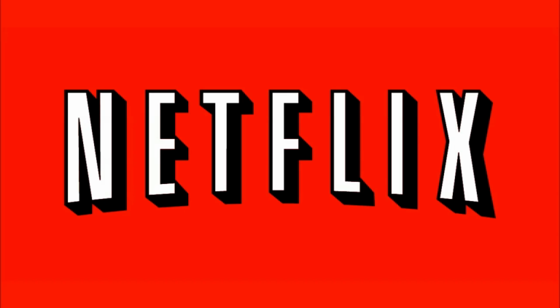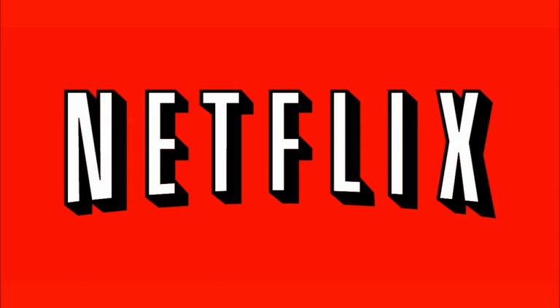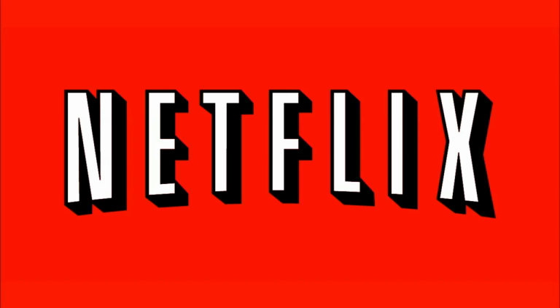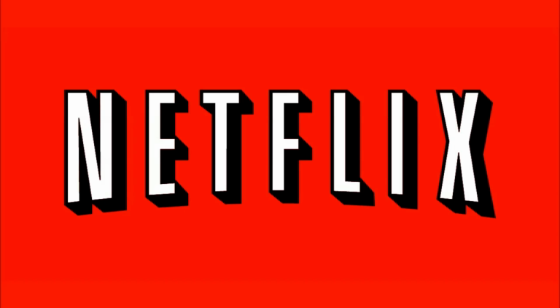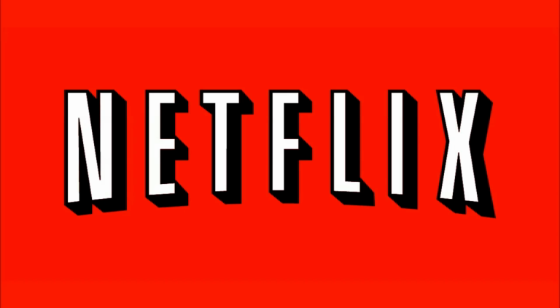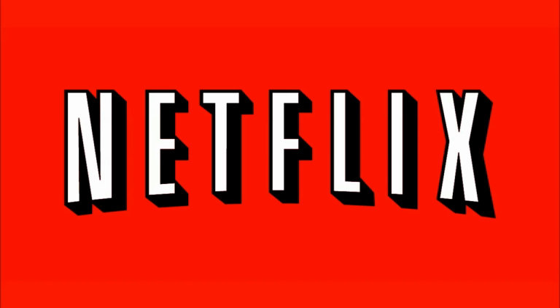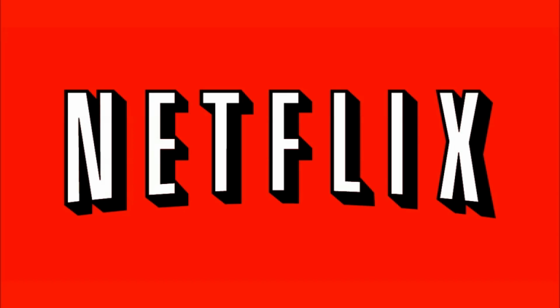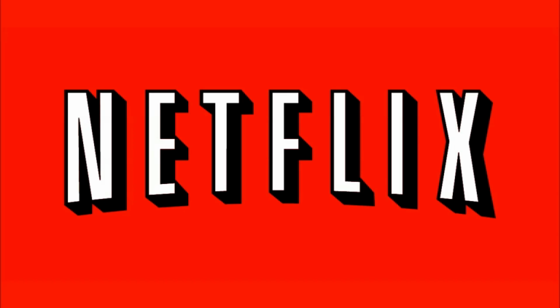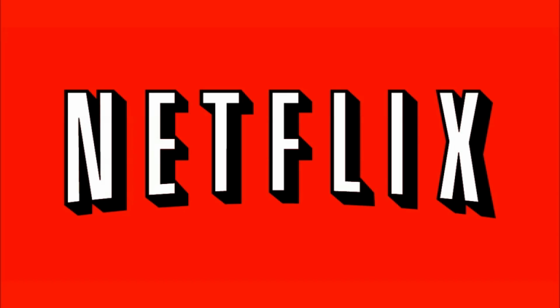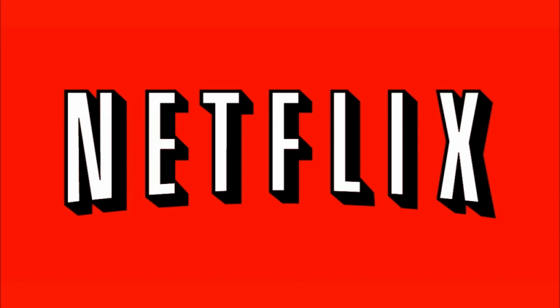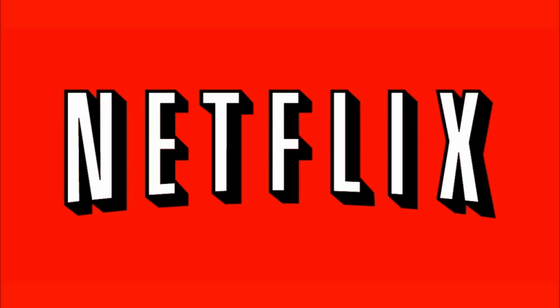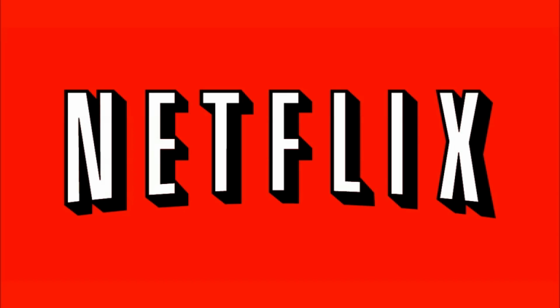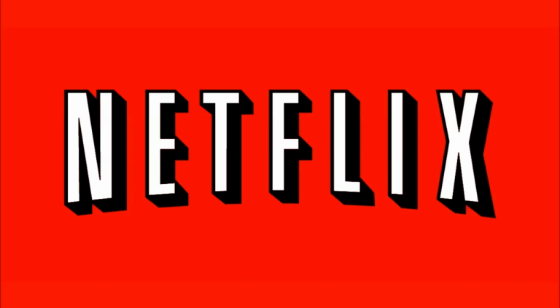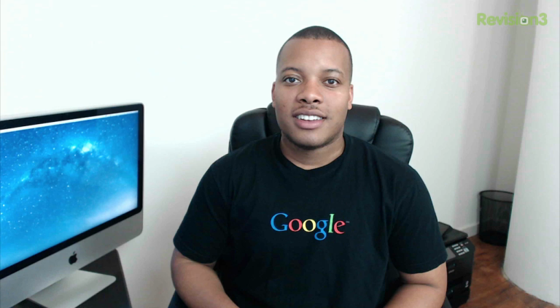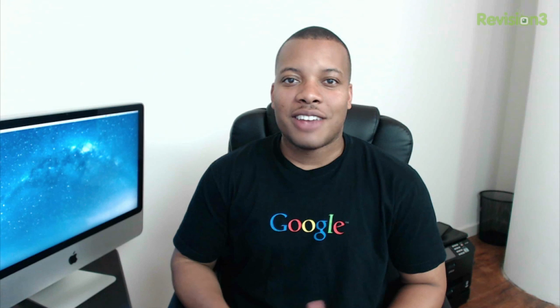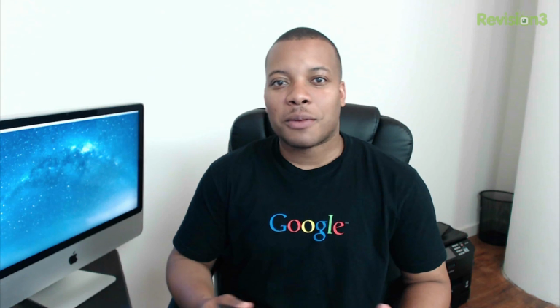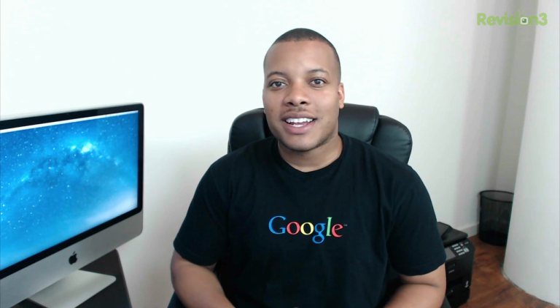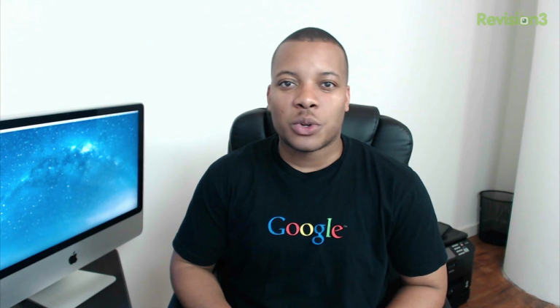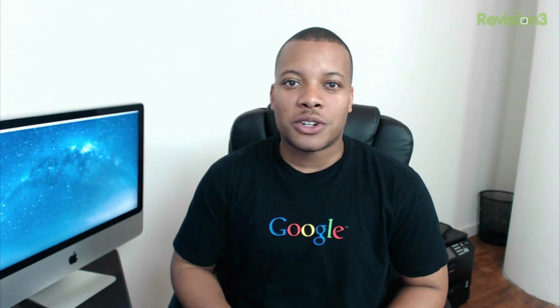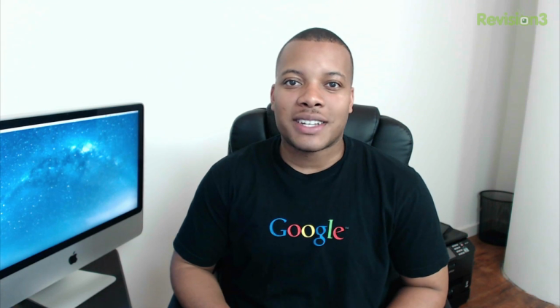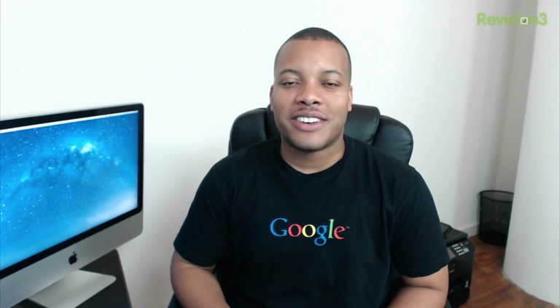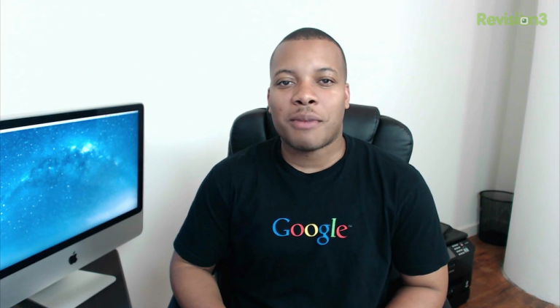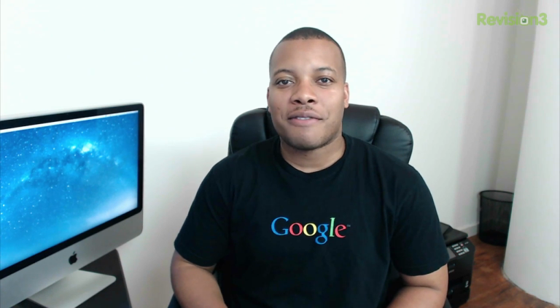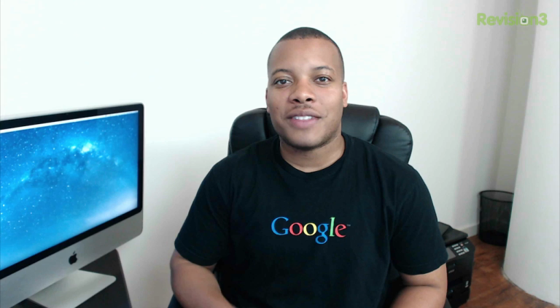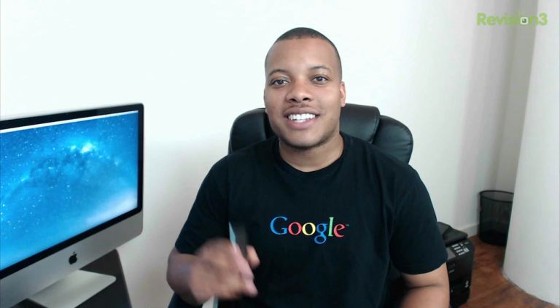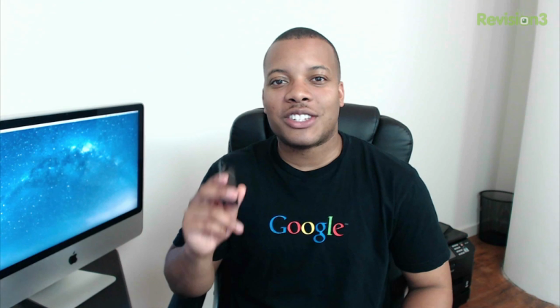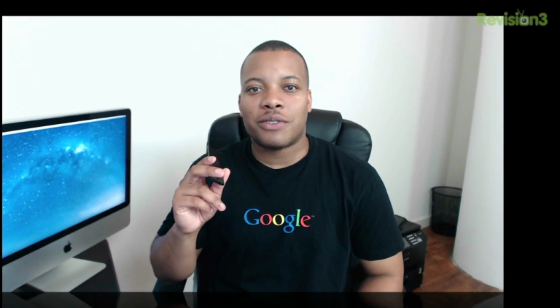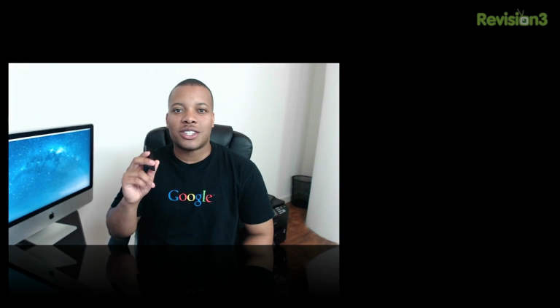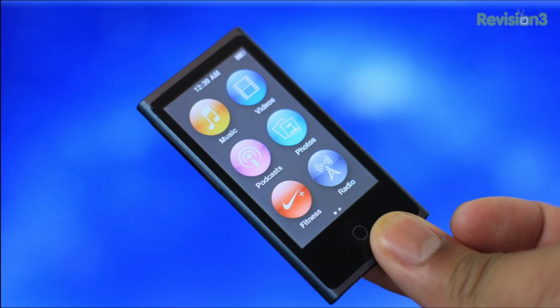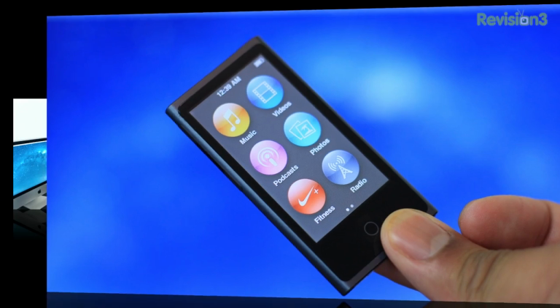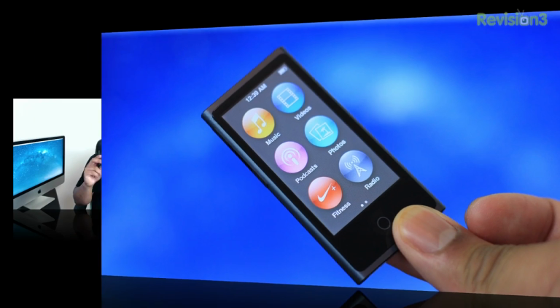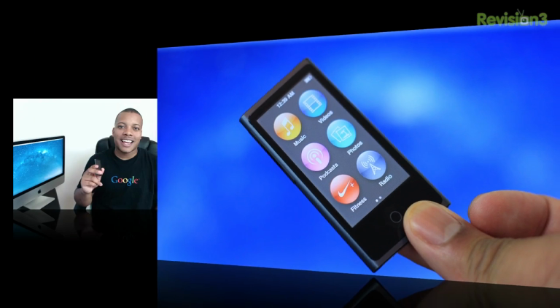This episode of Sojourner's Best is brought to you by Netflix. Hey, what's up guys? Sojourner's Best here with my review of the 7th generation iPod Nano.